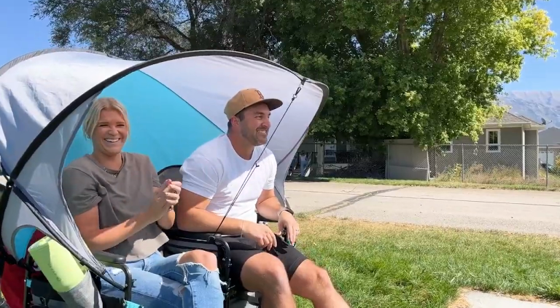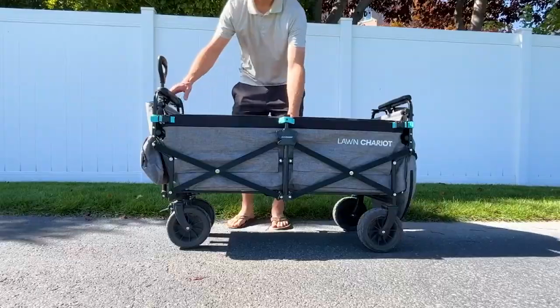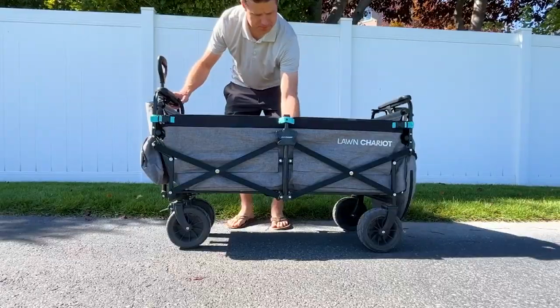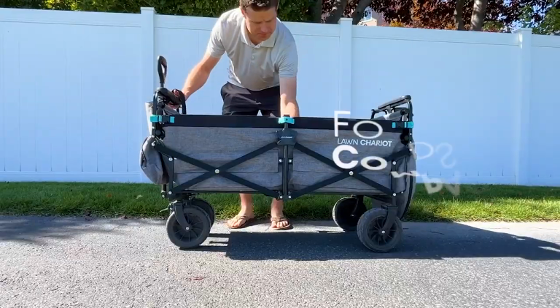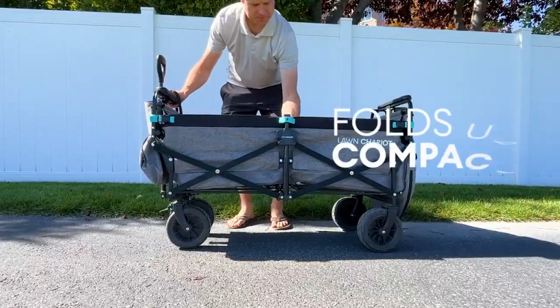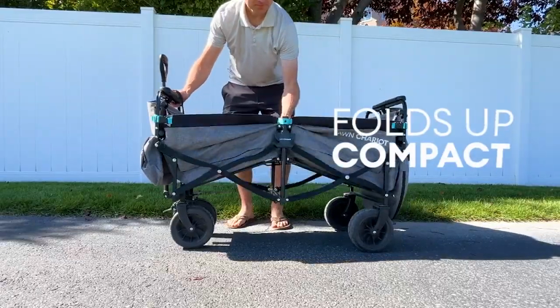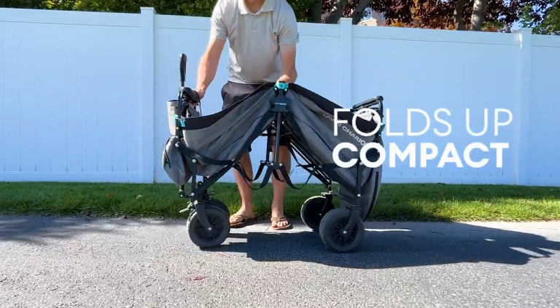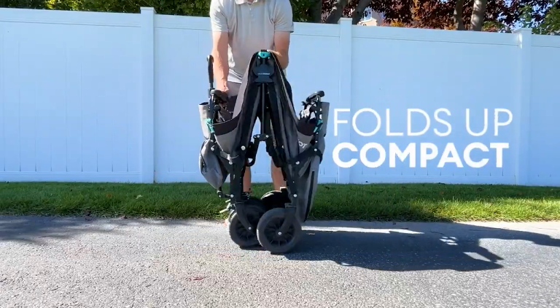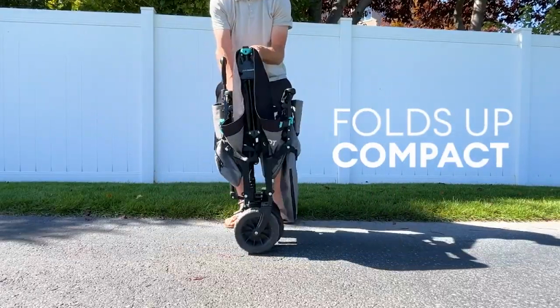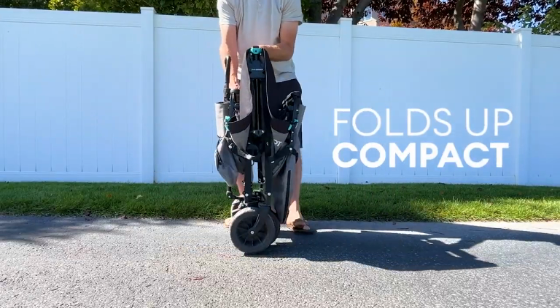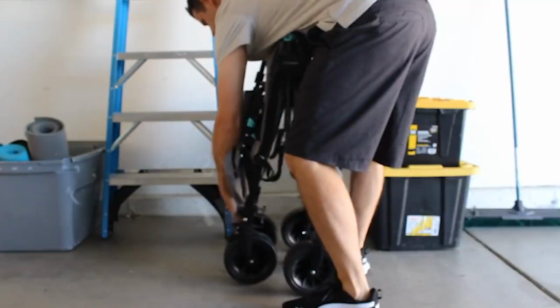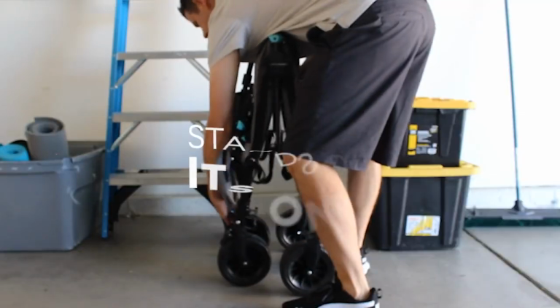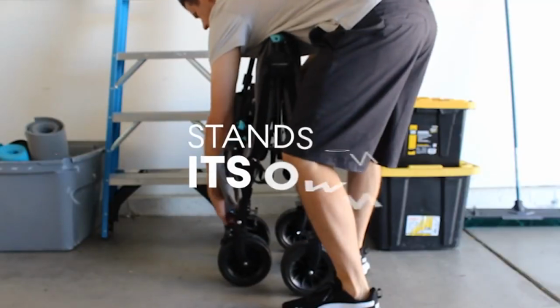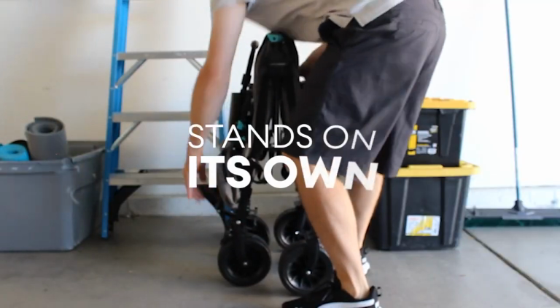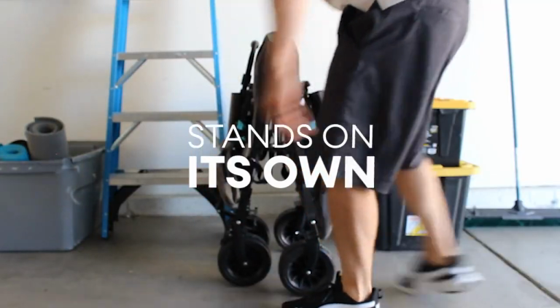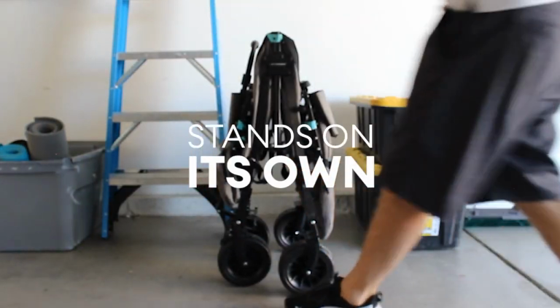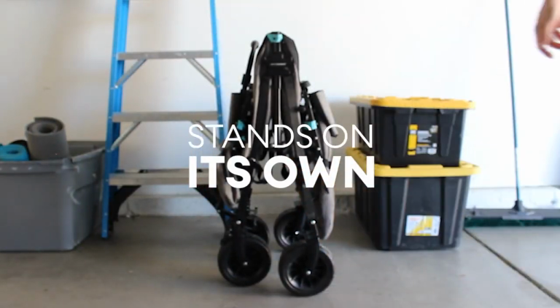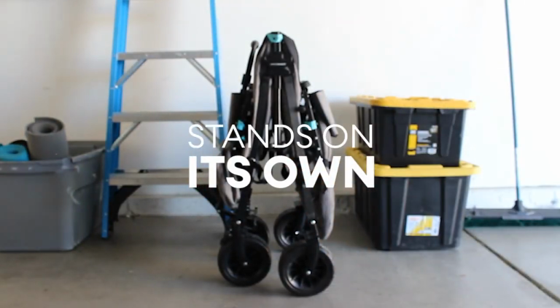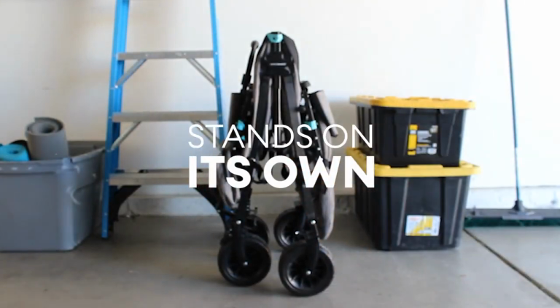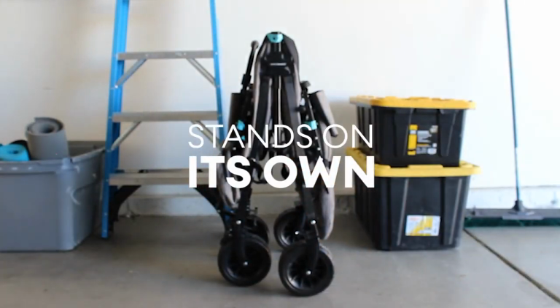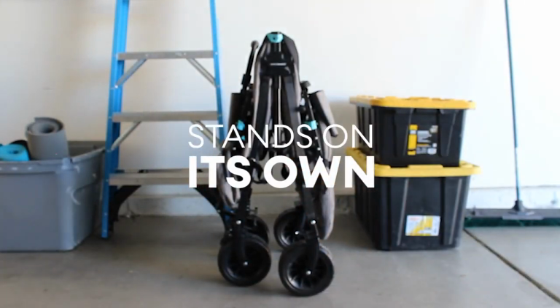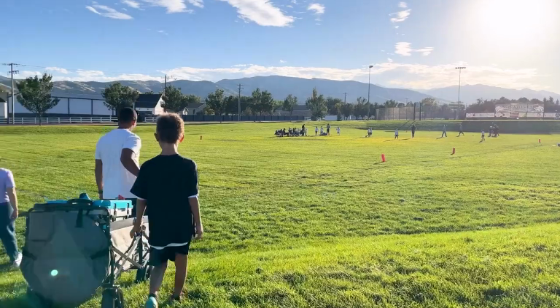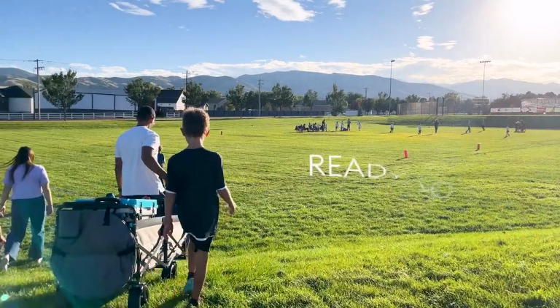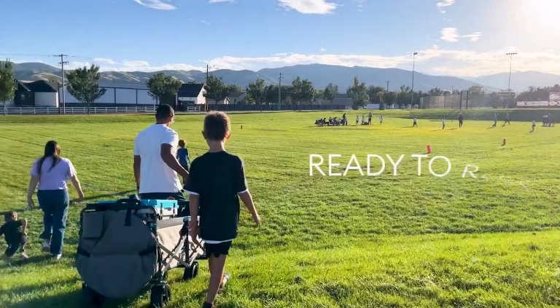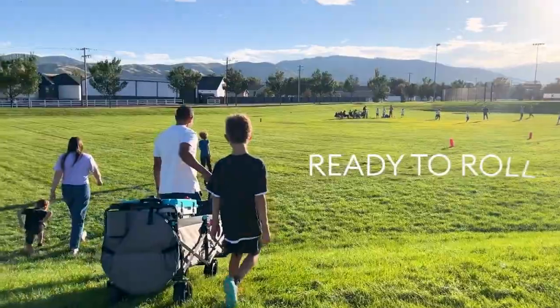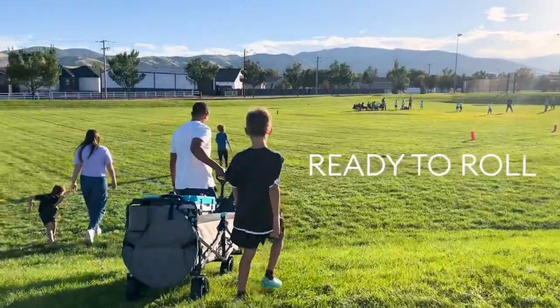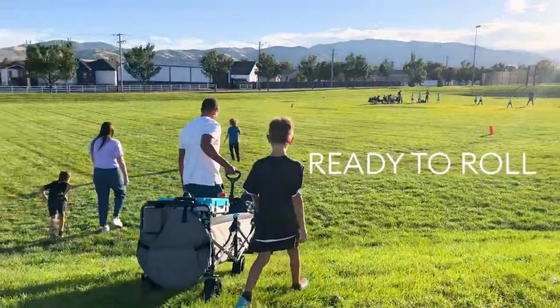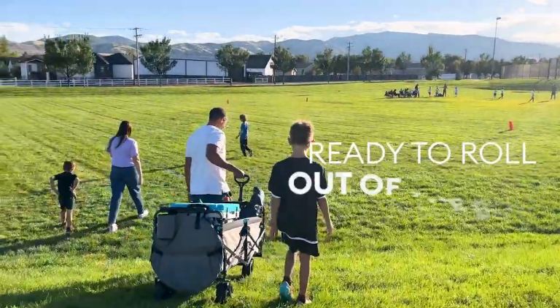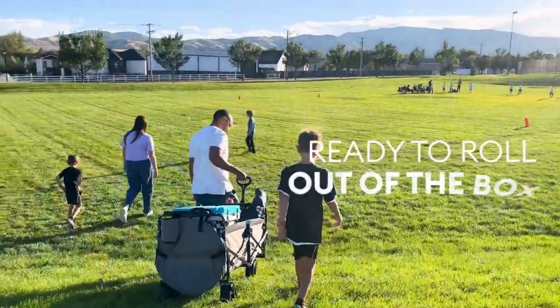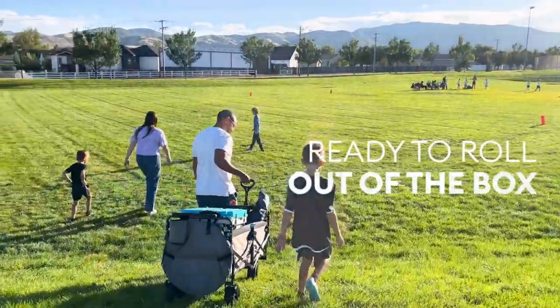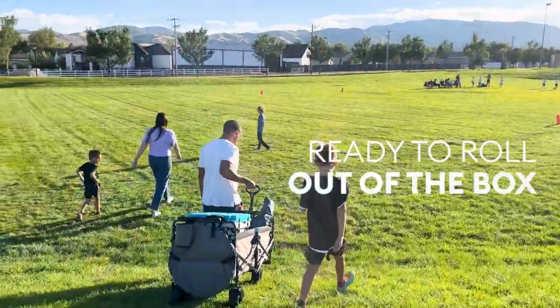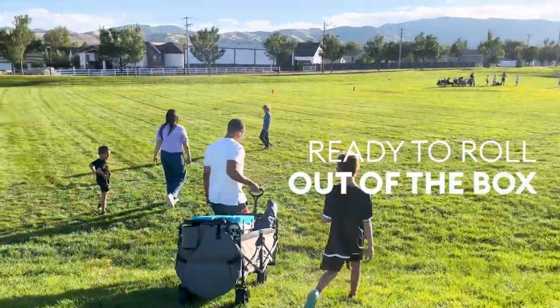It folds up compactly, stands on its own, and comes ready to roll right out of the box.